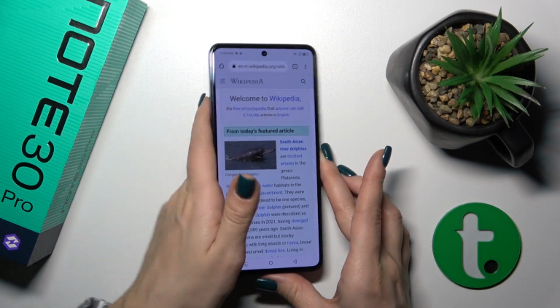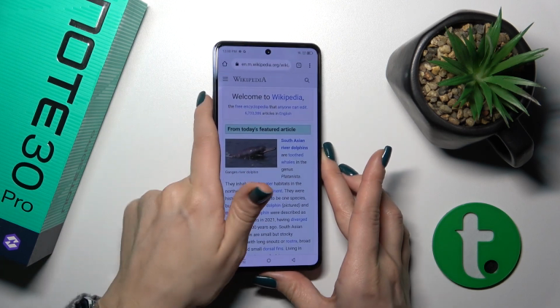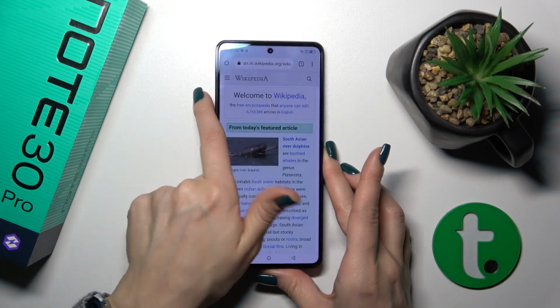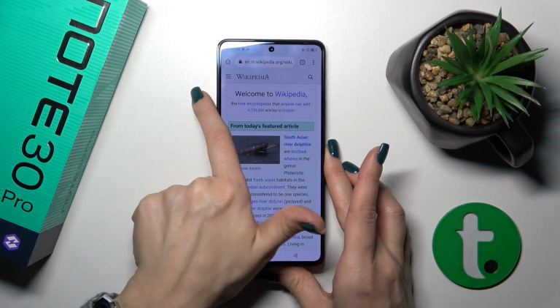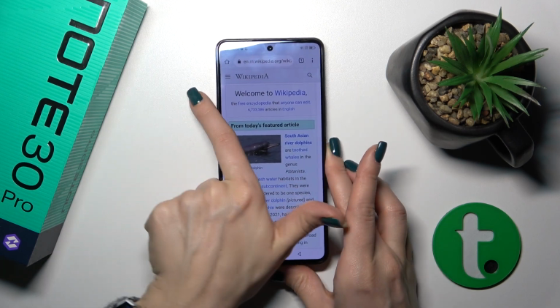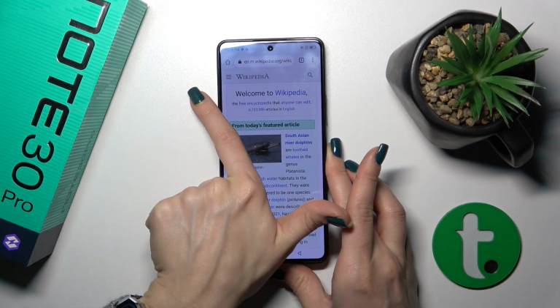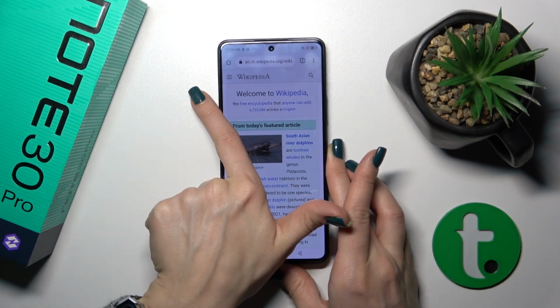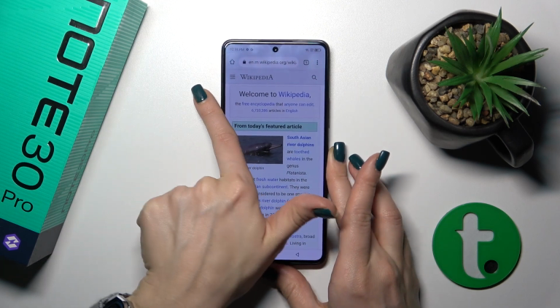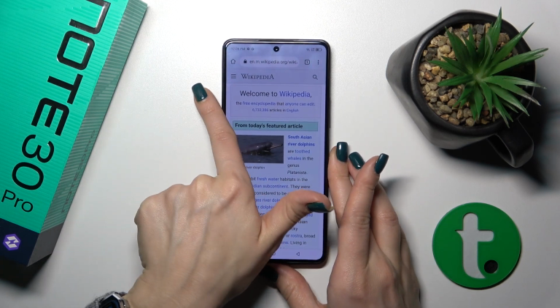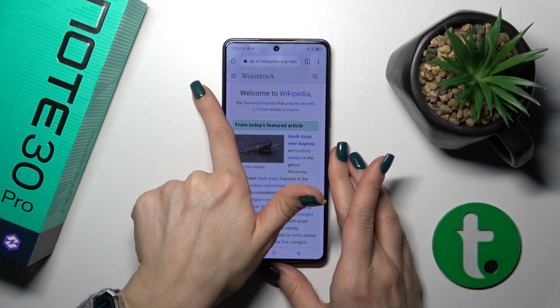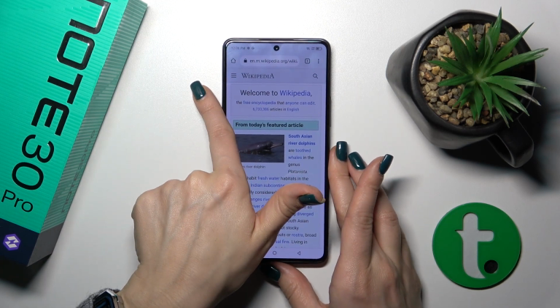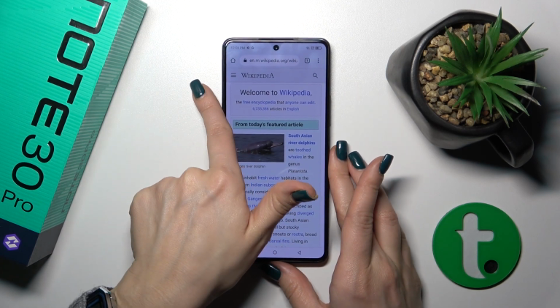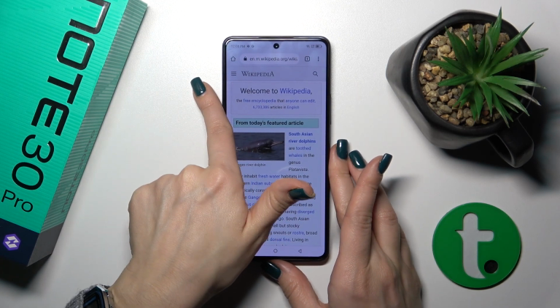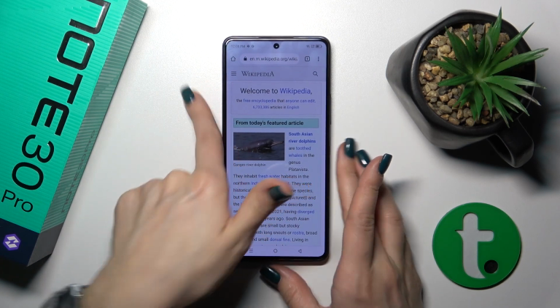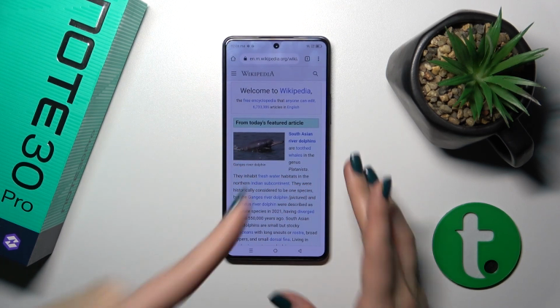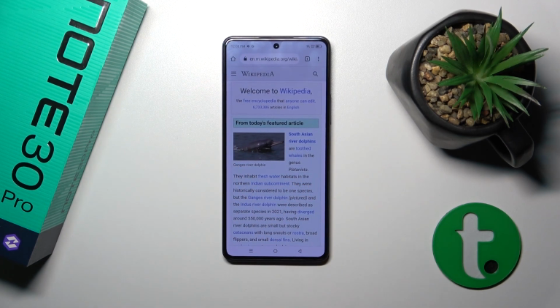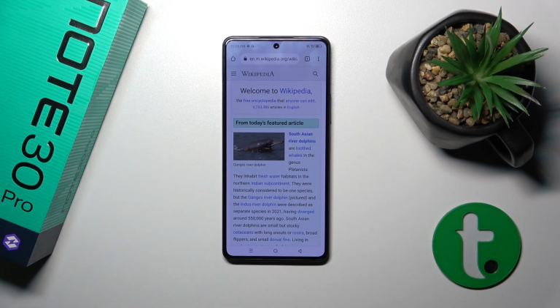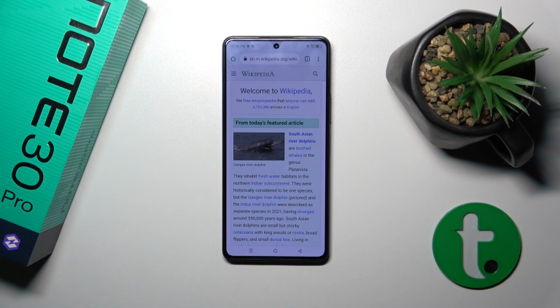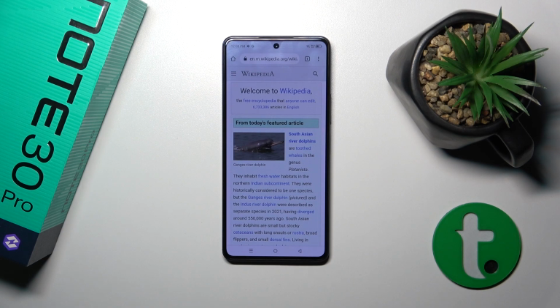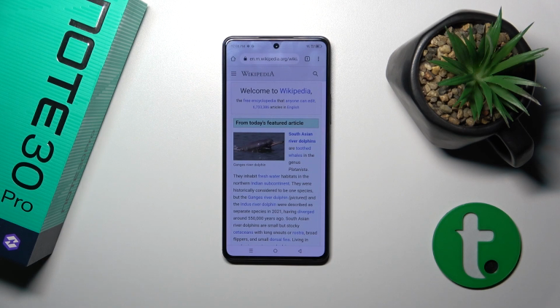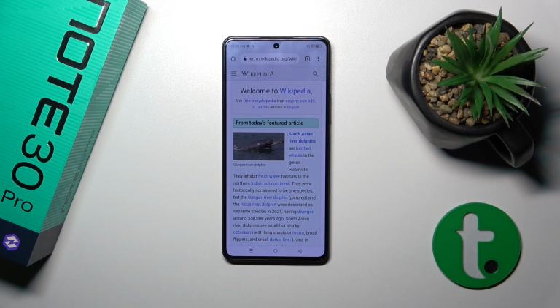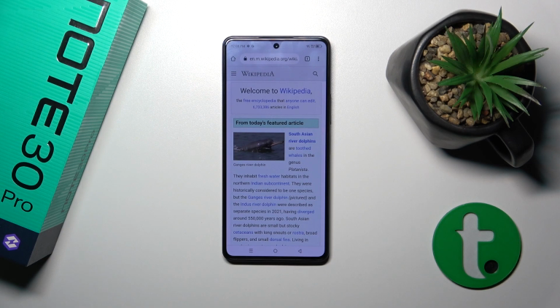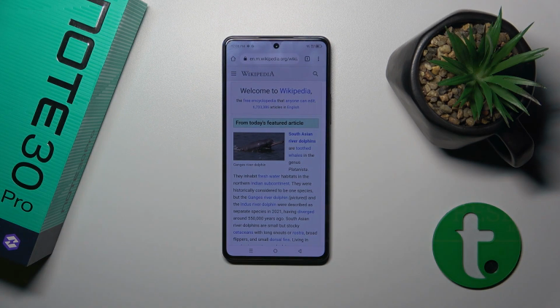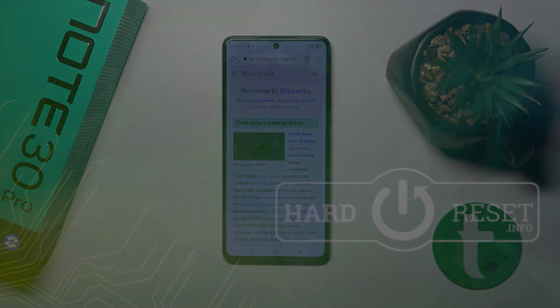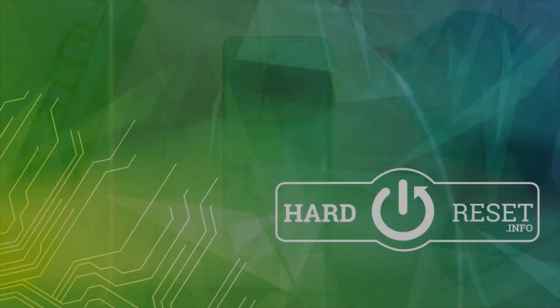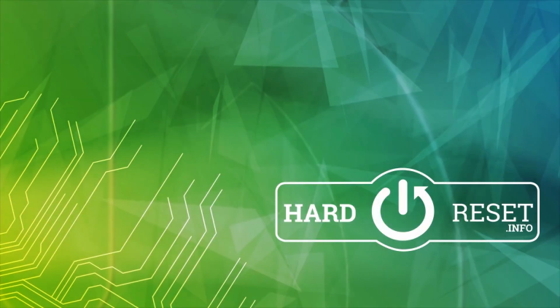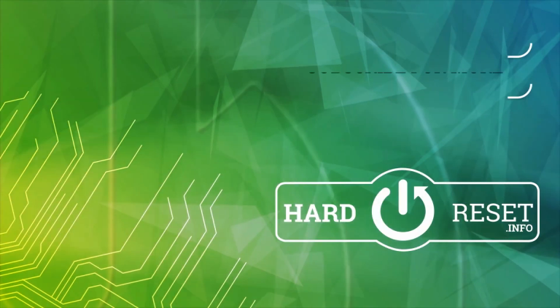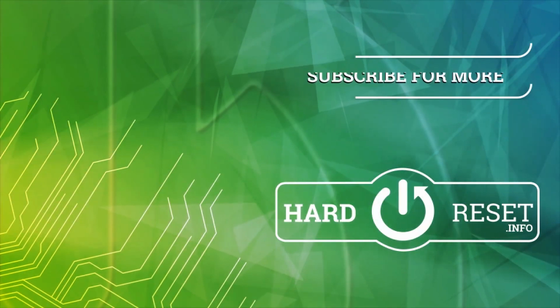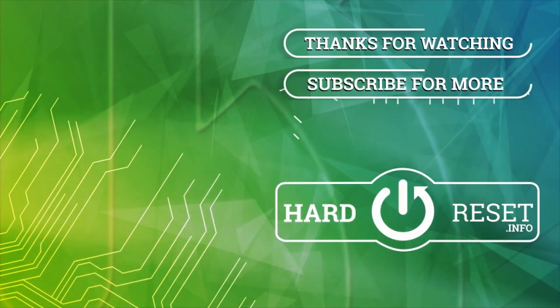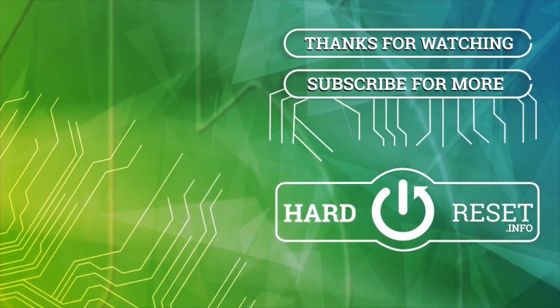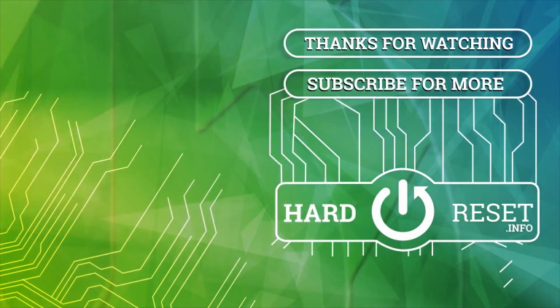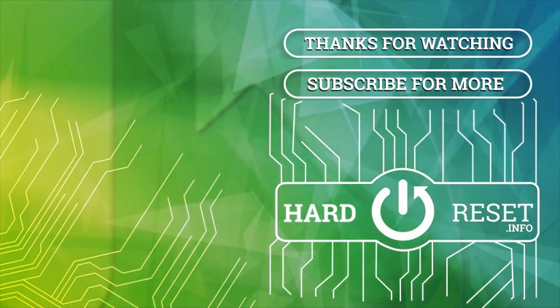Thank you for watching and if you liked this video, leave a thumbs up and subscribe. See you in the next video. Bye.